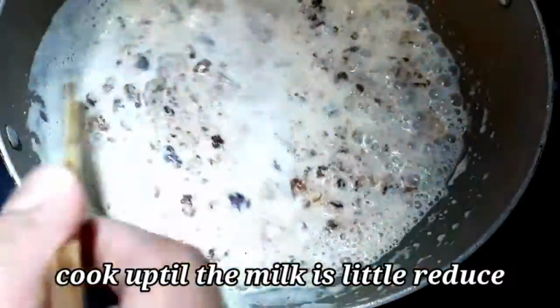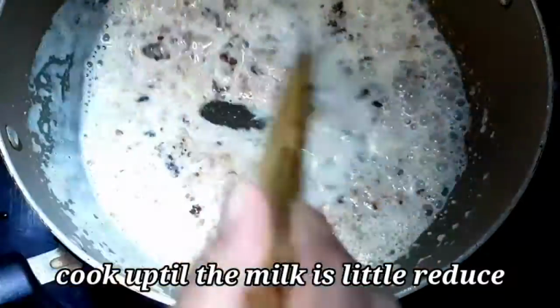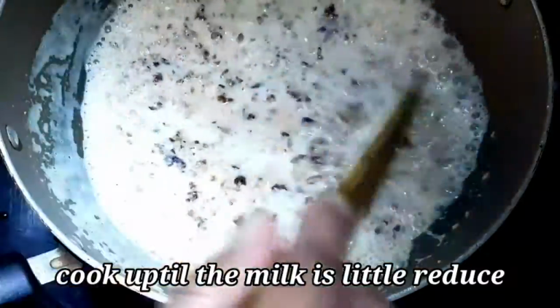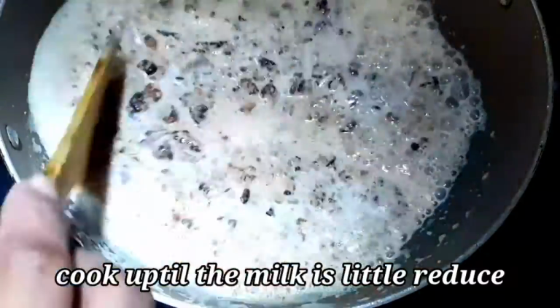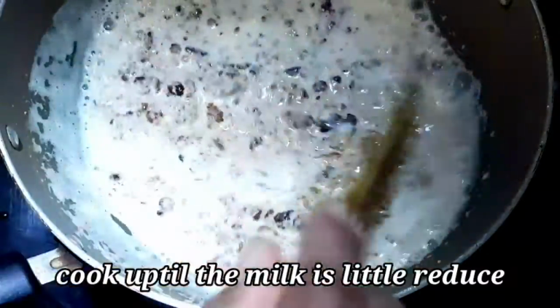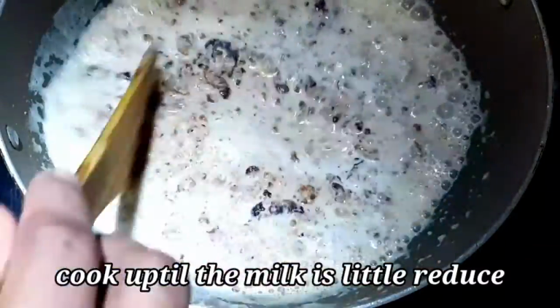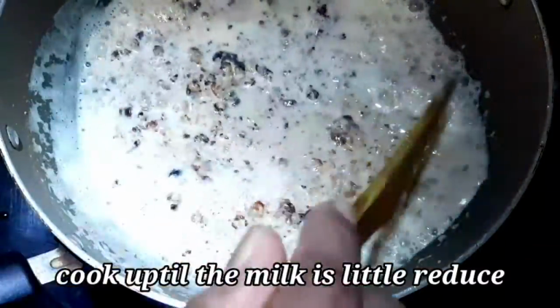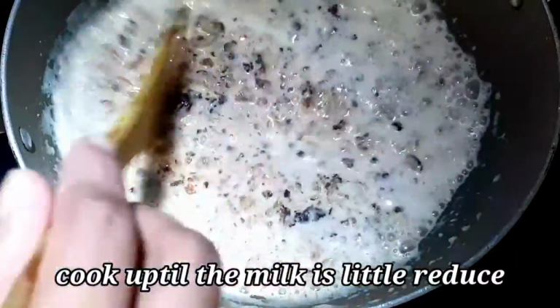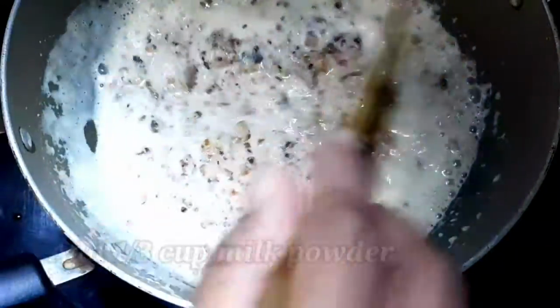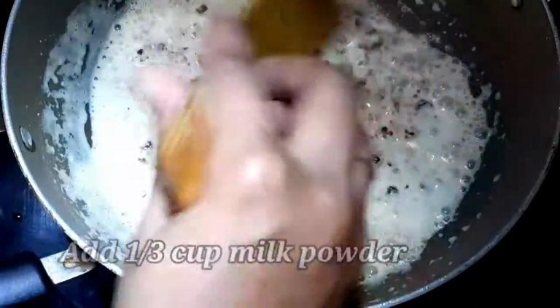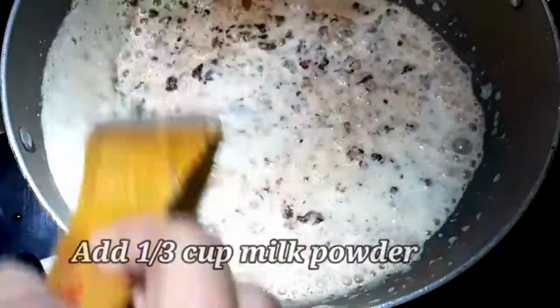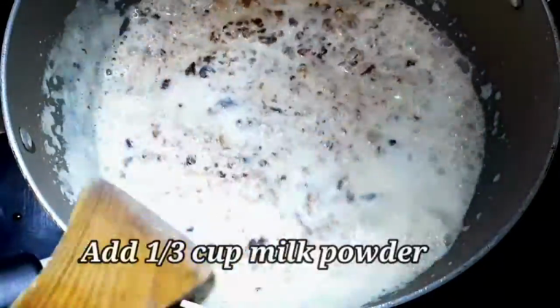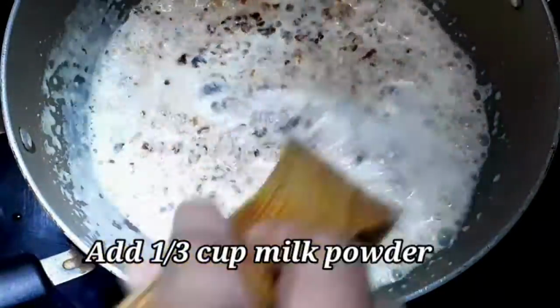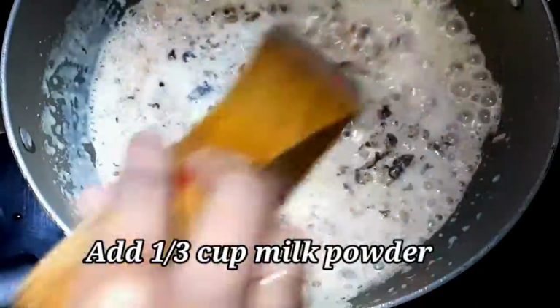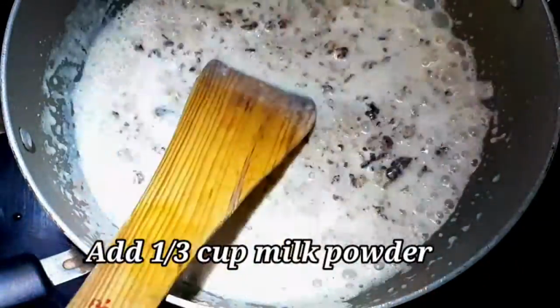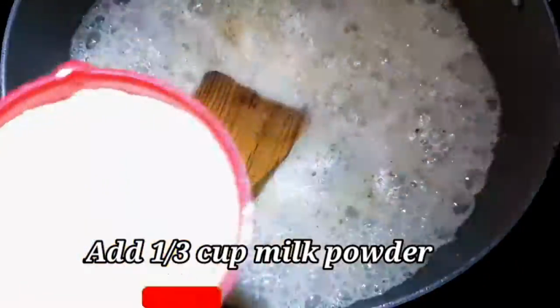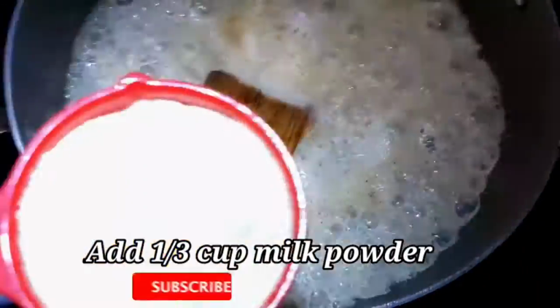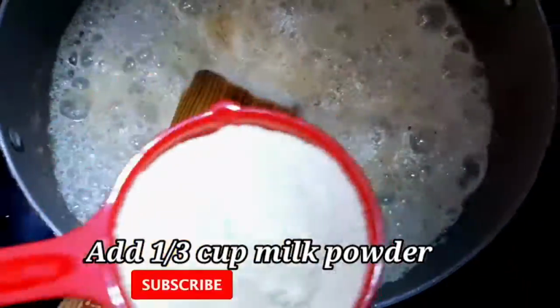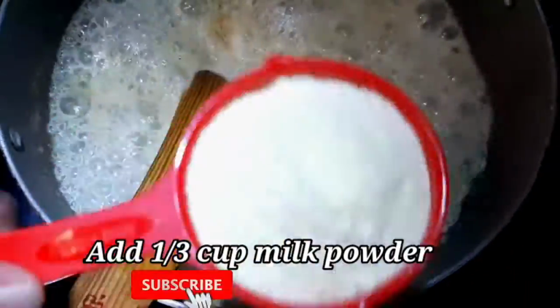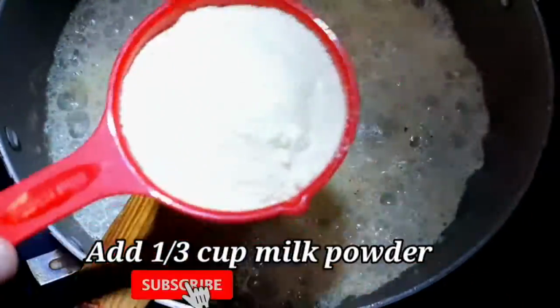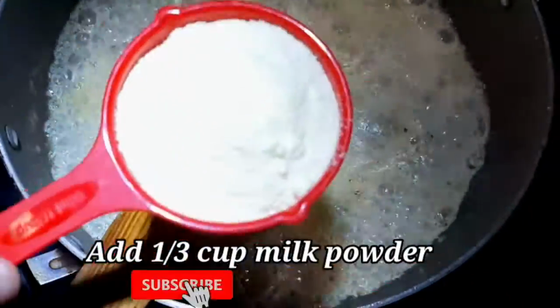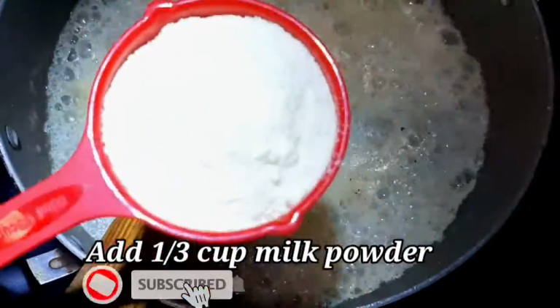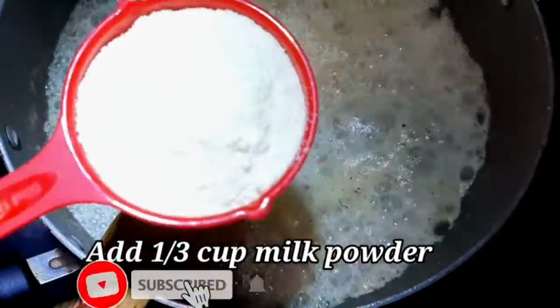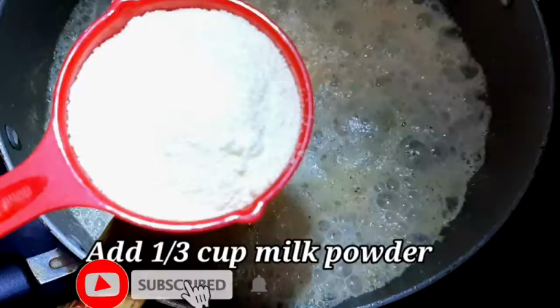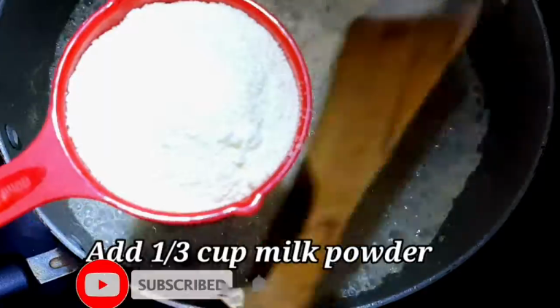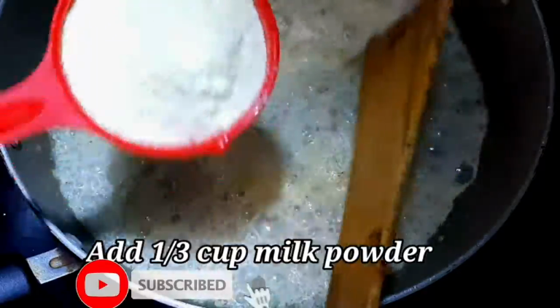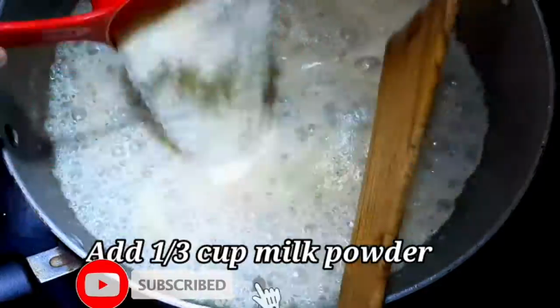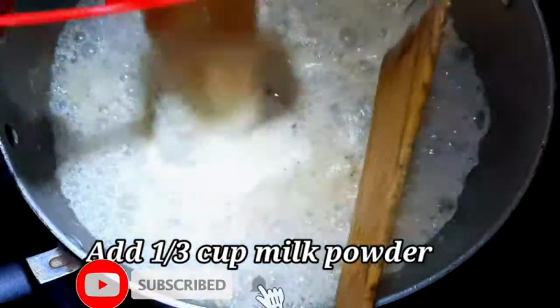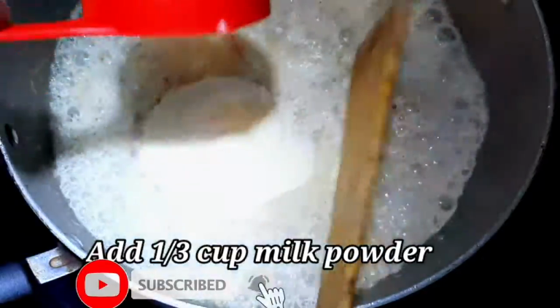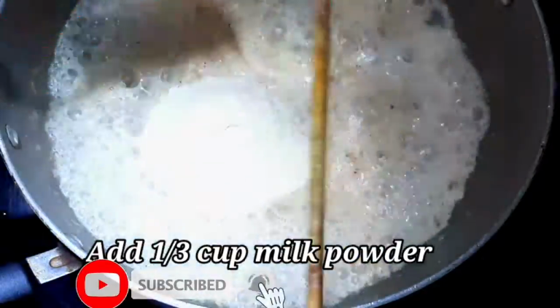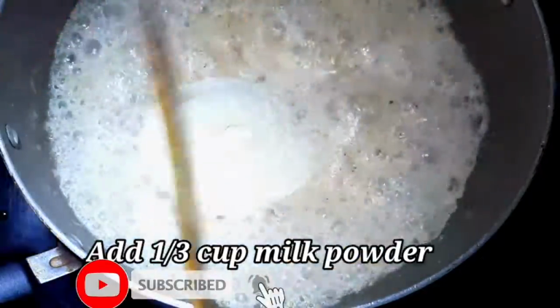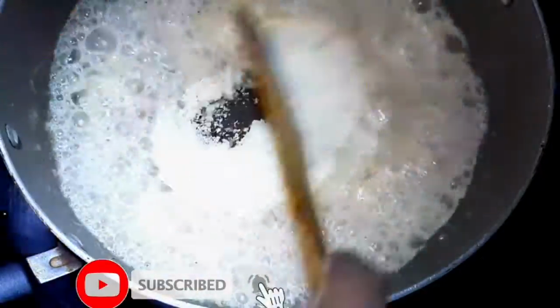Now, we will put it. Another half of corn.